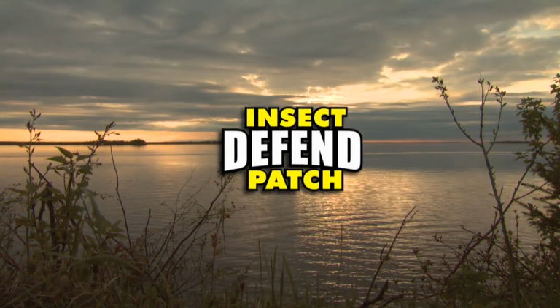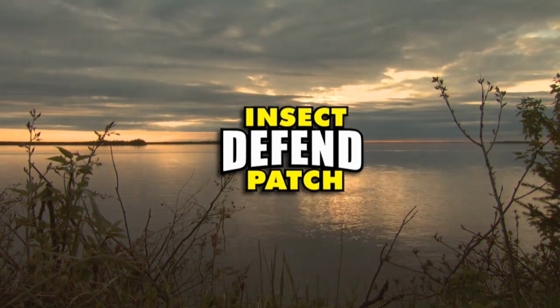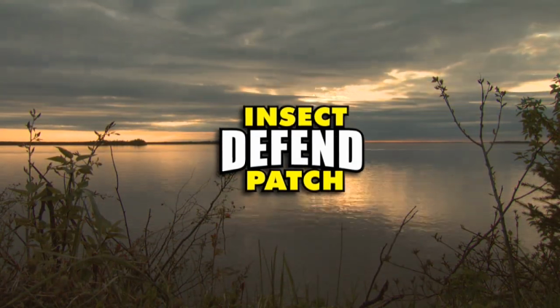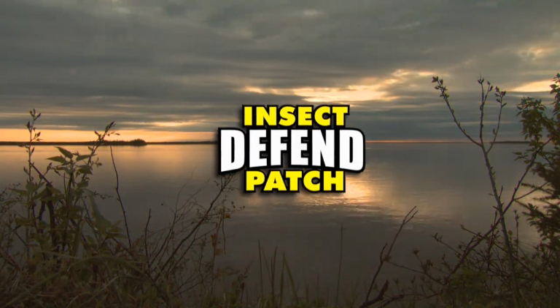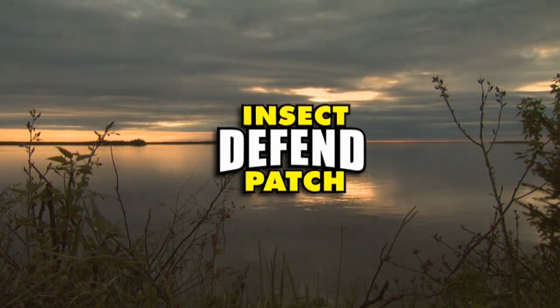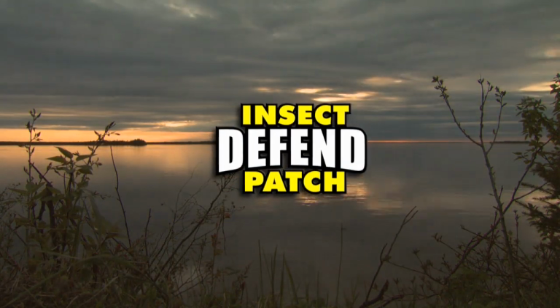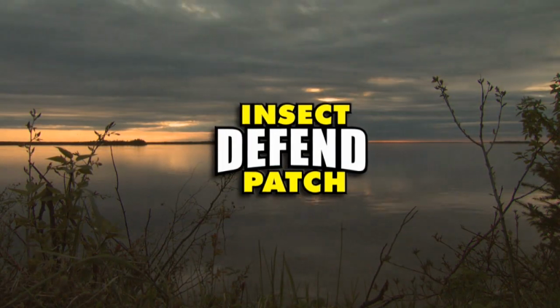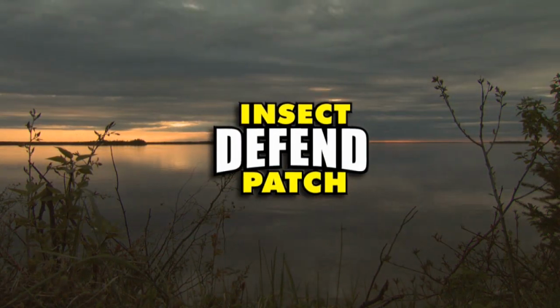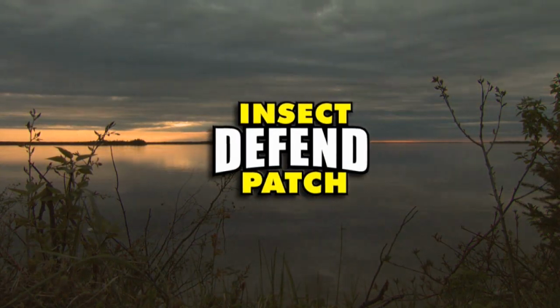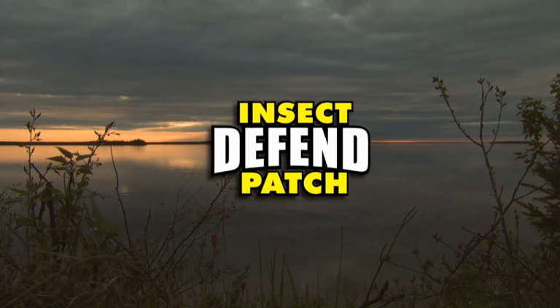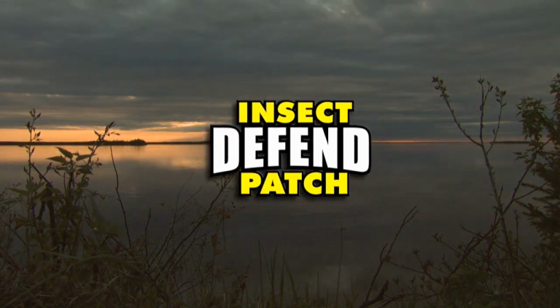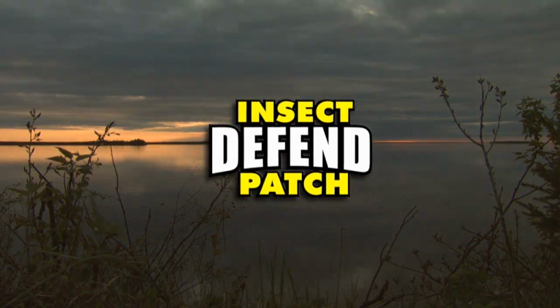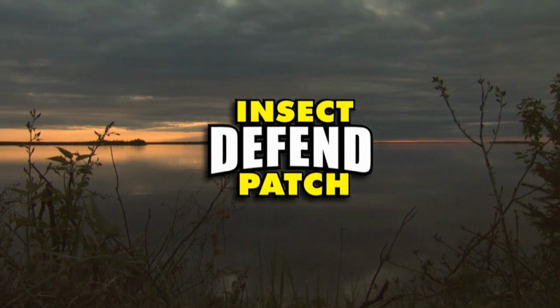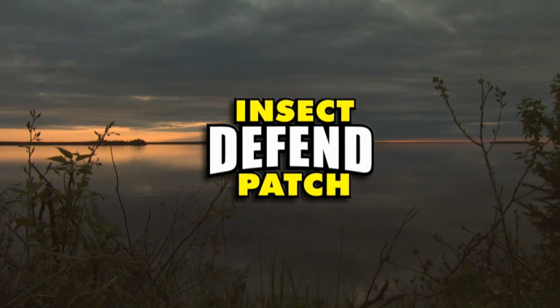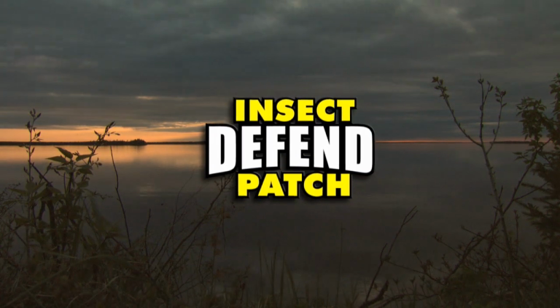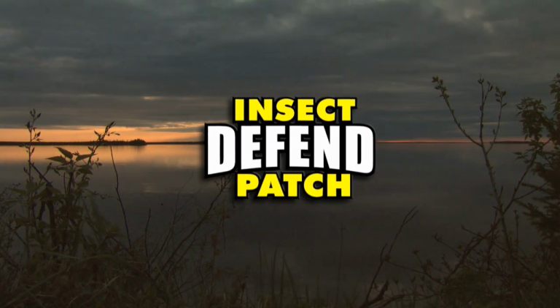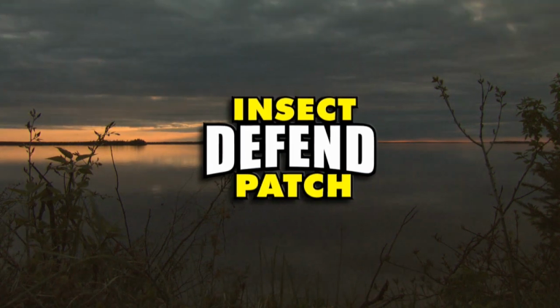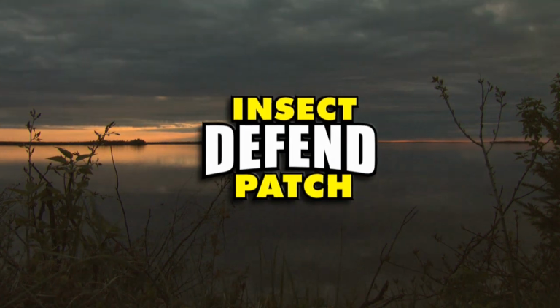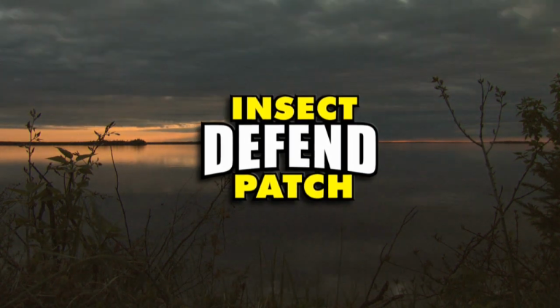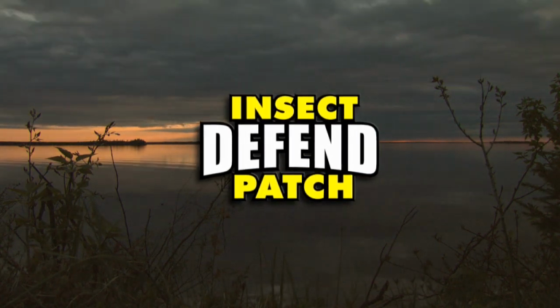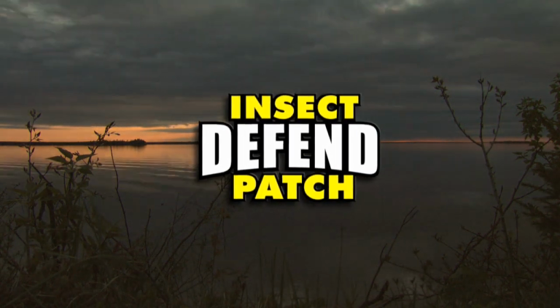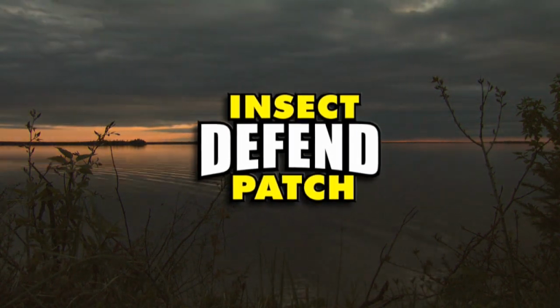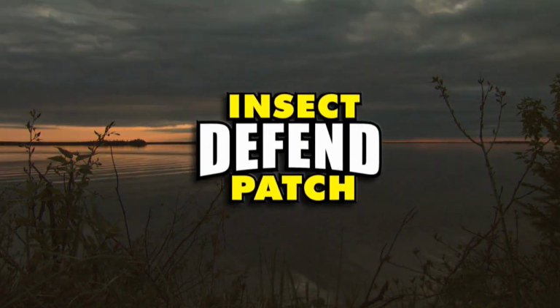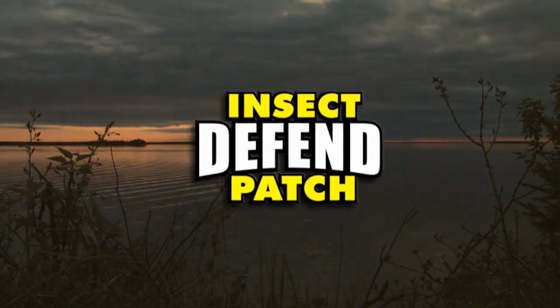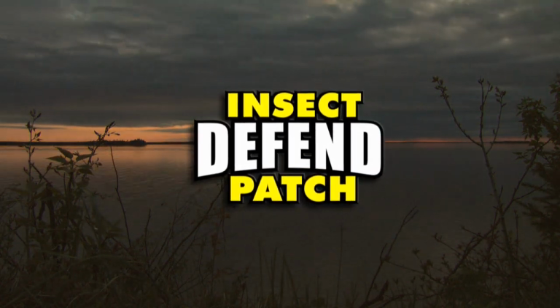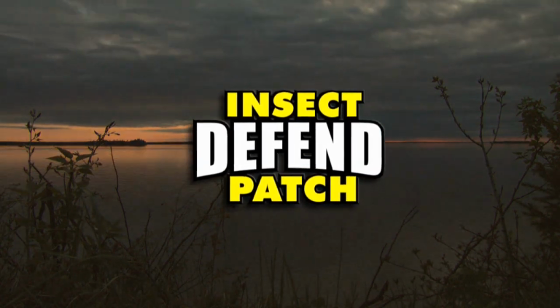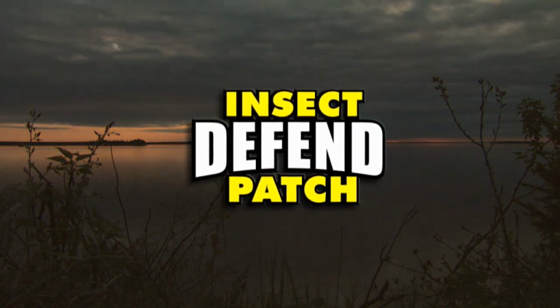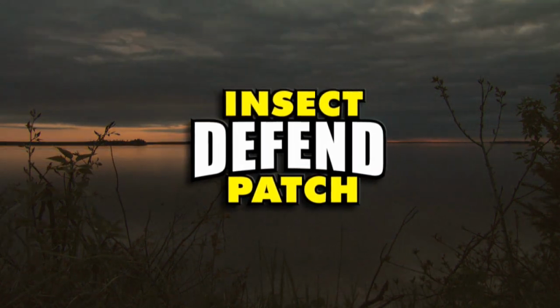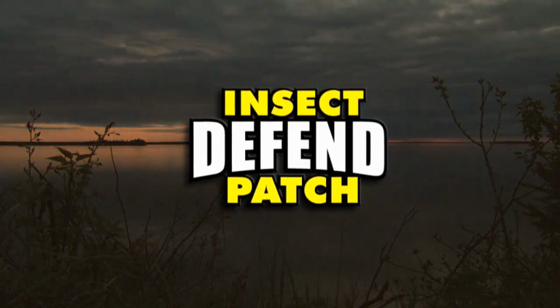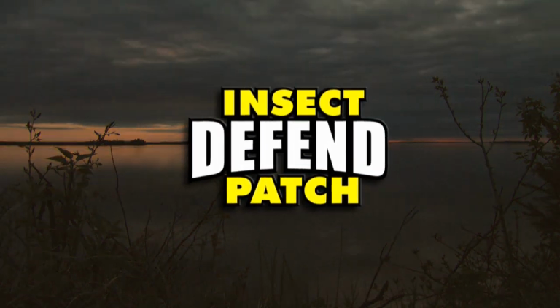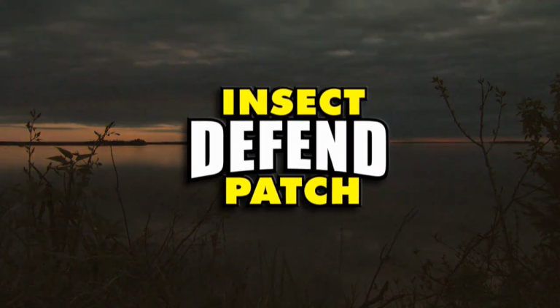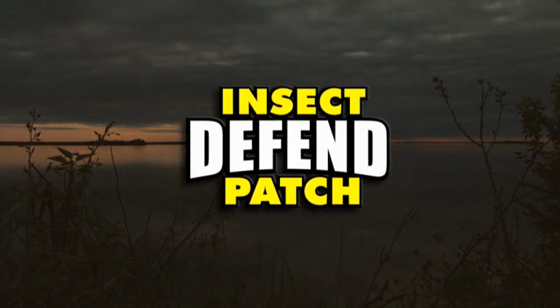Closed captioning is brought to you by Insect Defend Packs — deep free protection from biting insects.